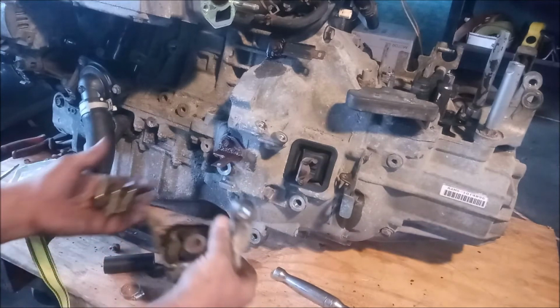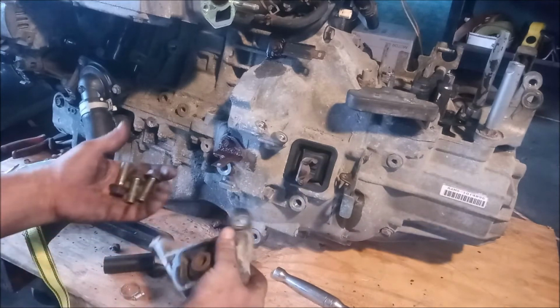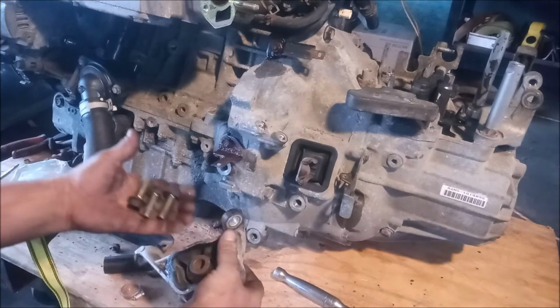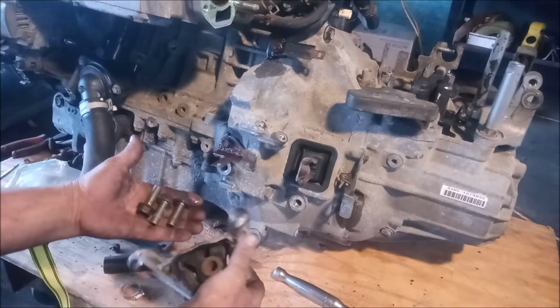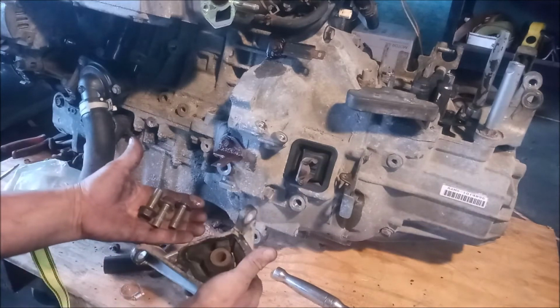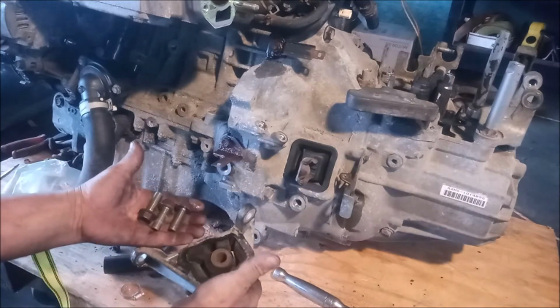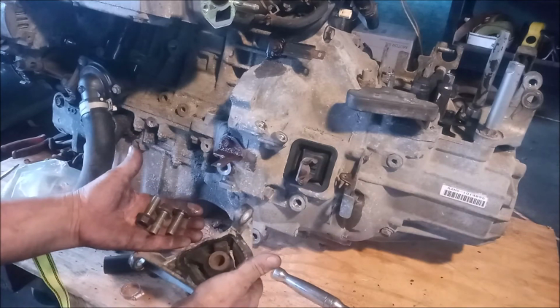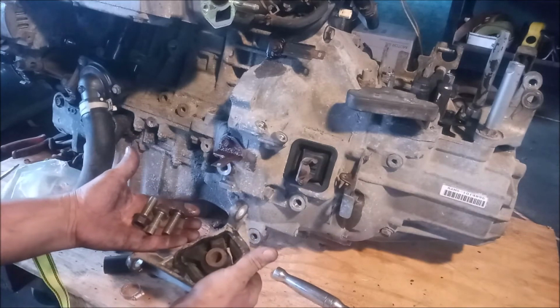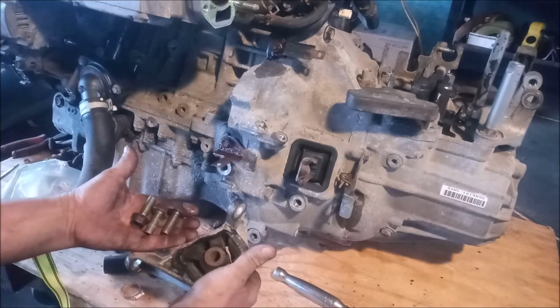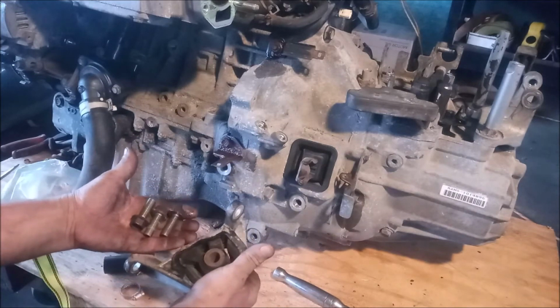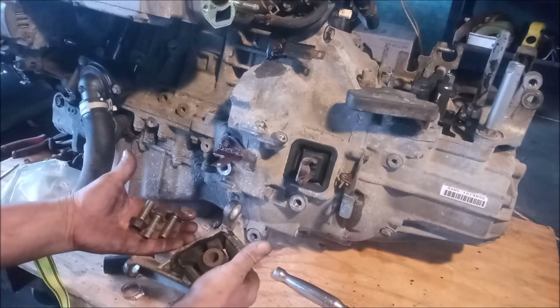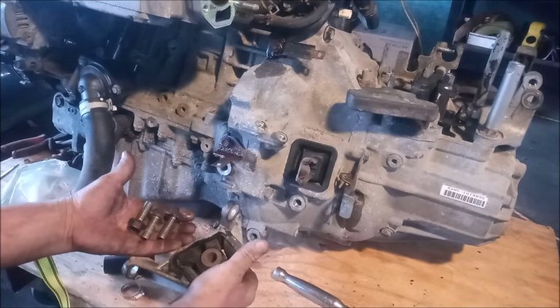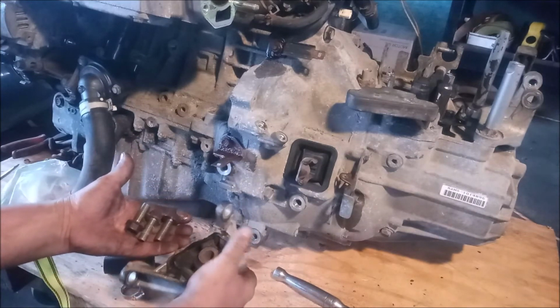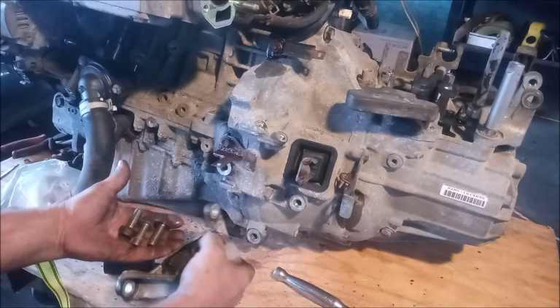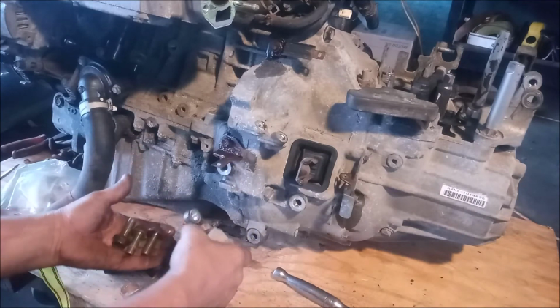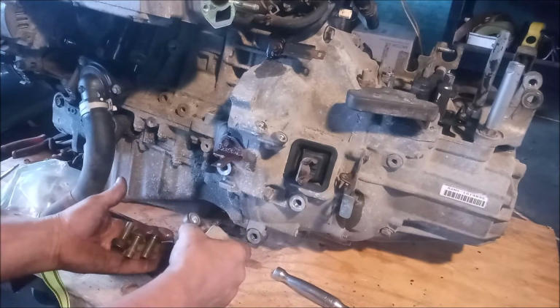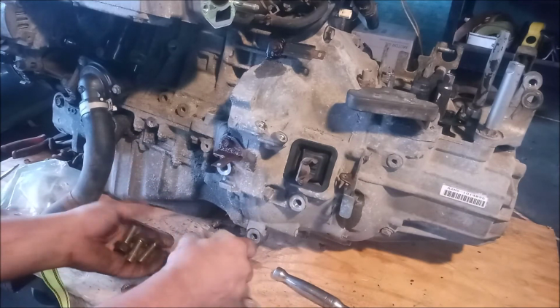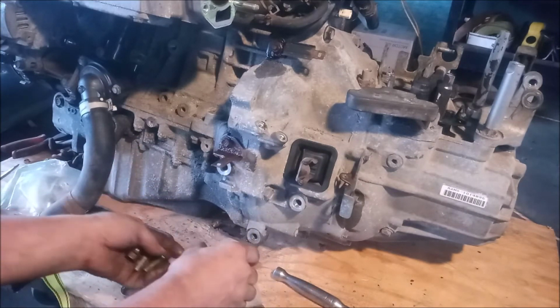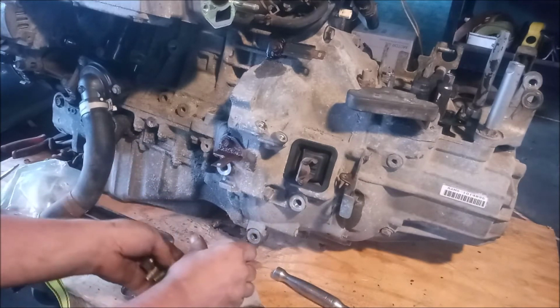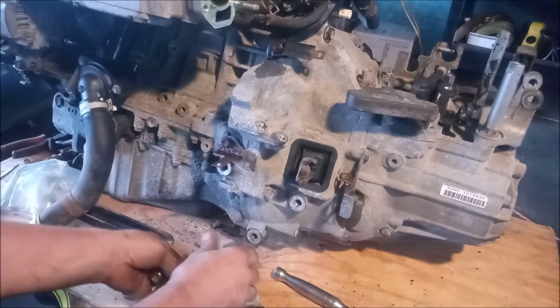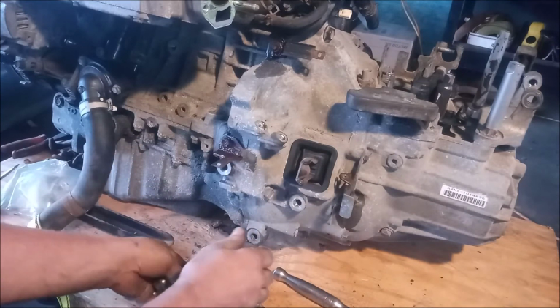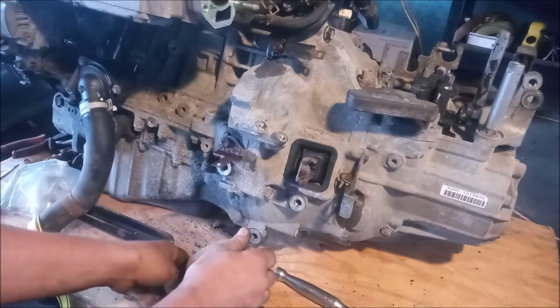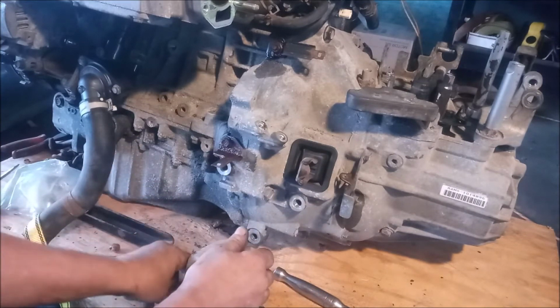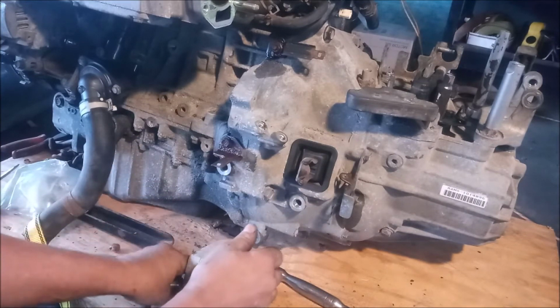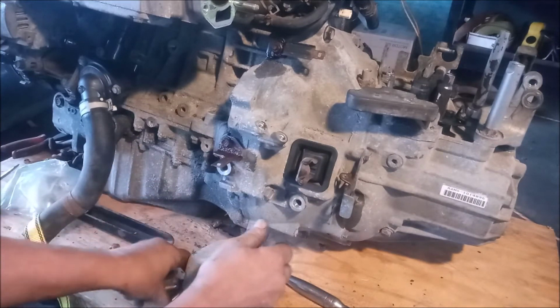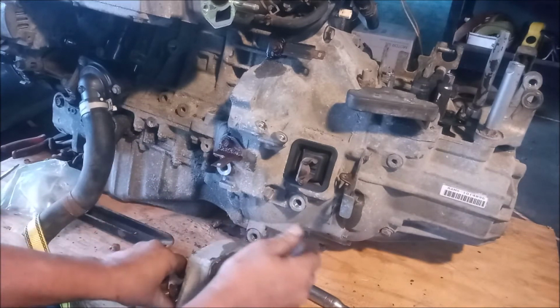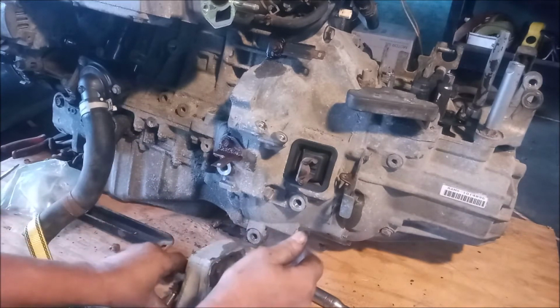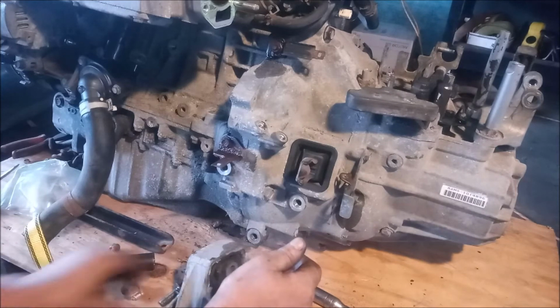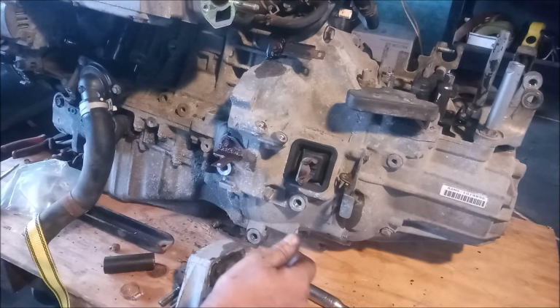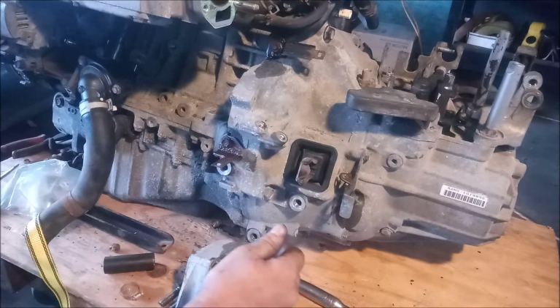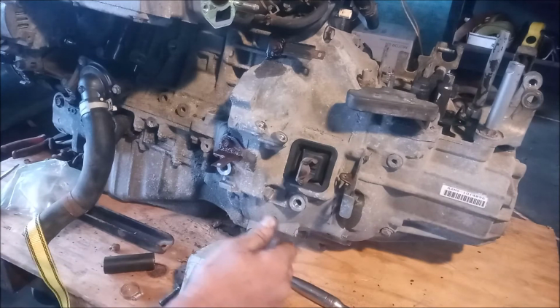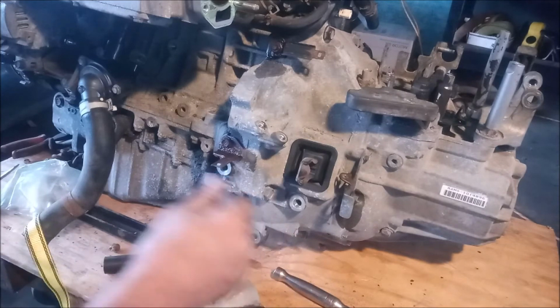There we go. So this motor mount with this bolt is off. Let's go to the other side.